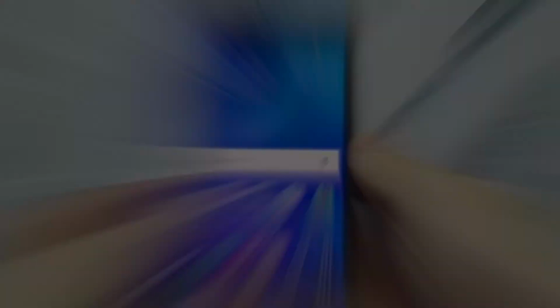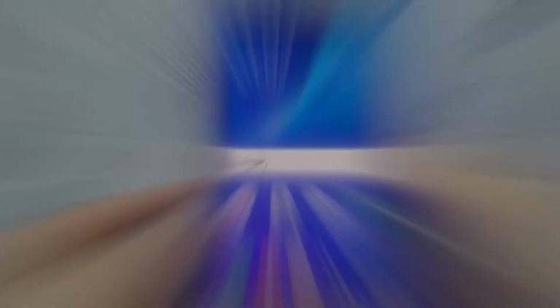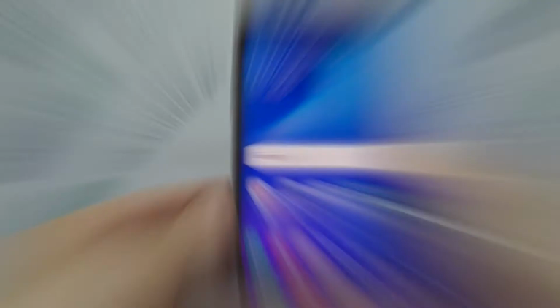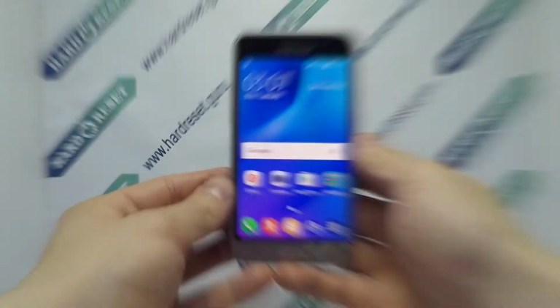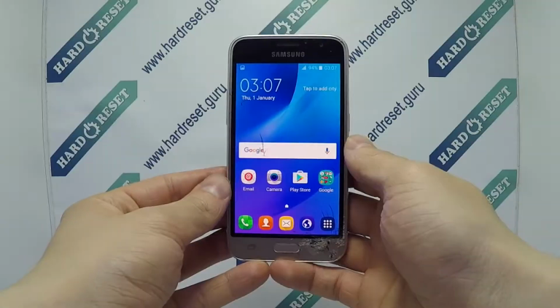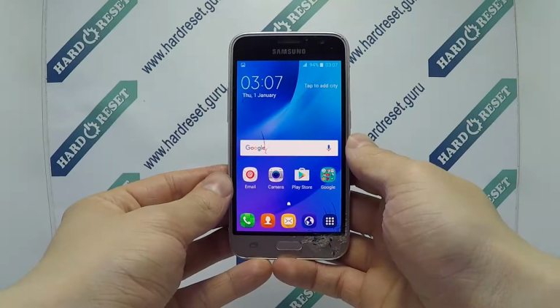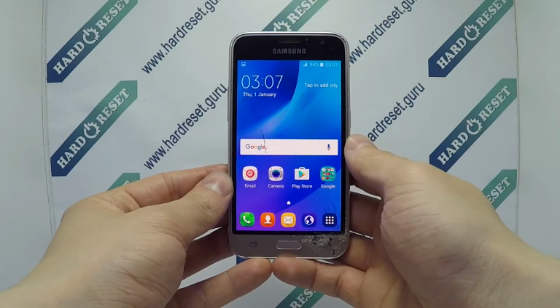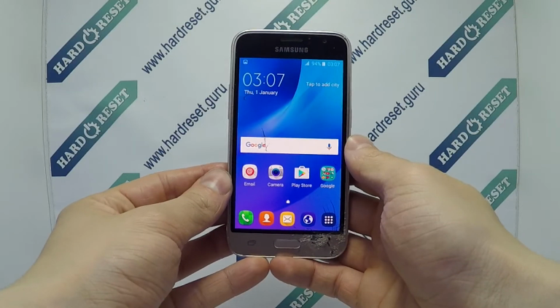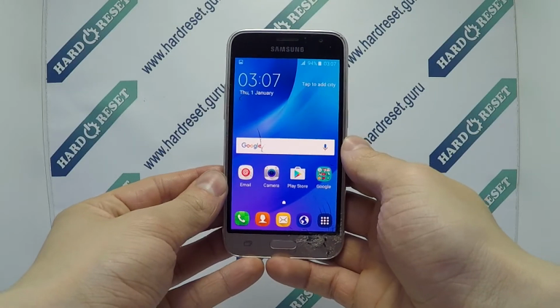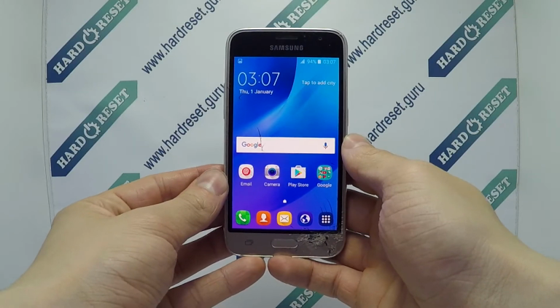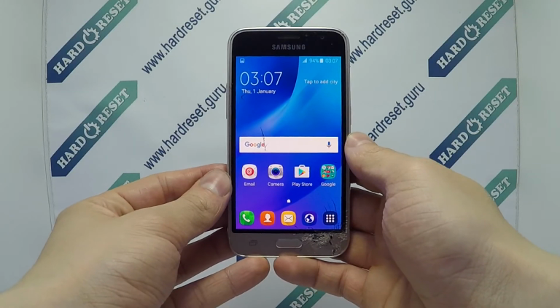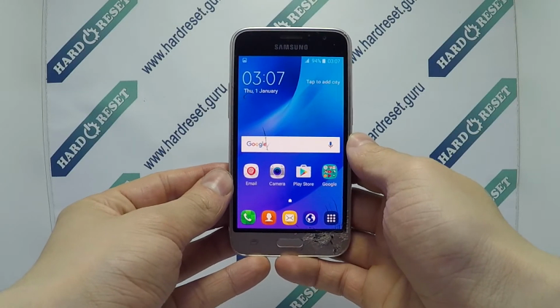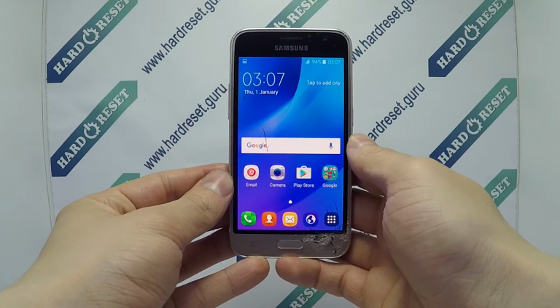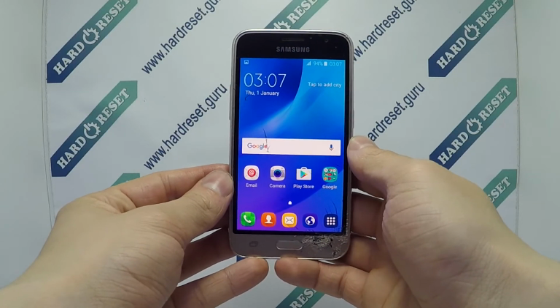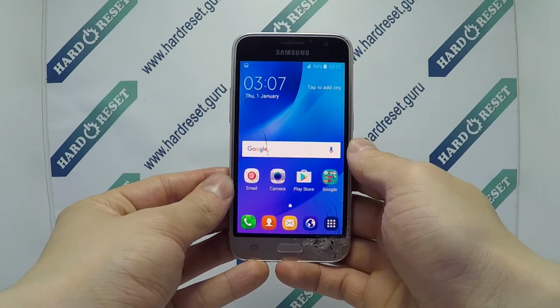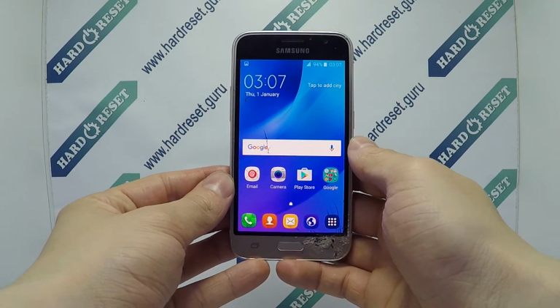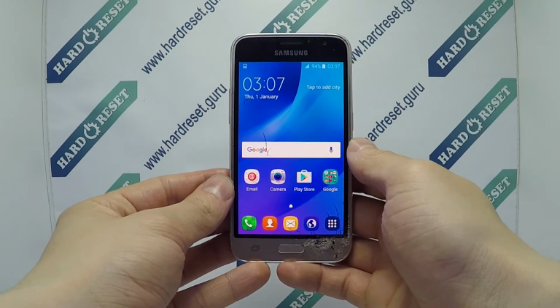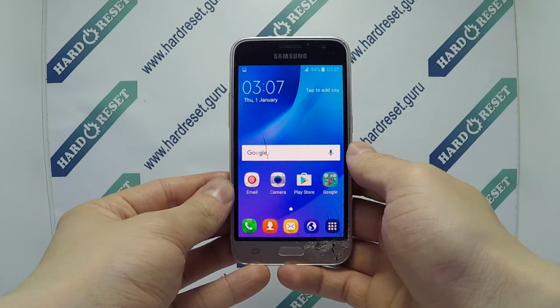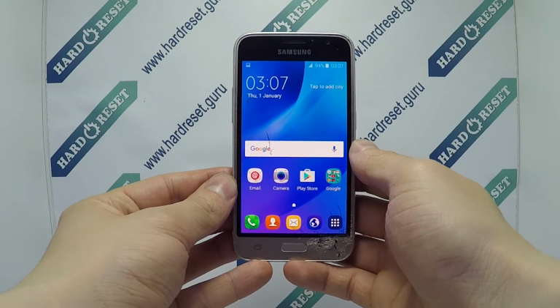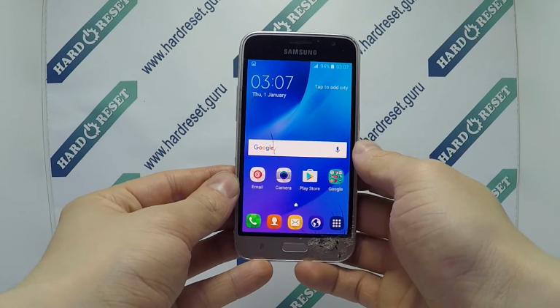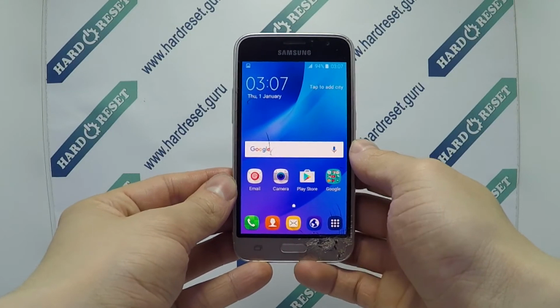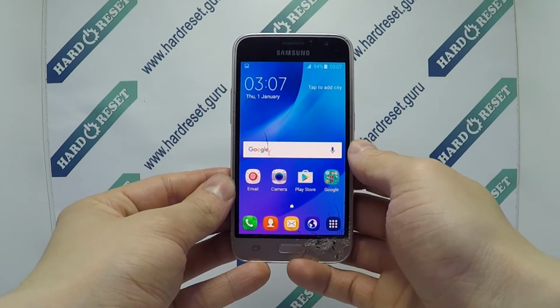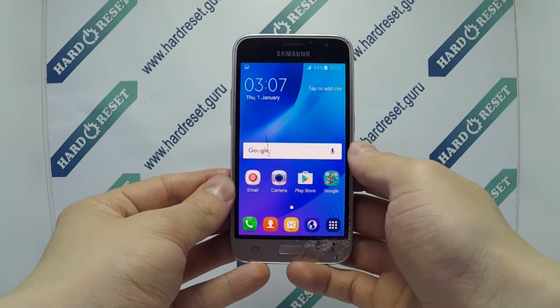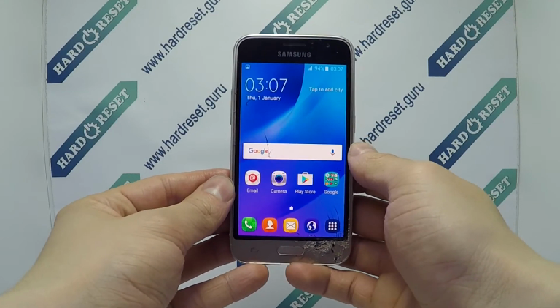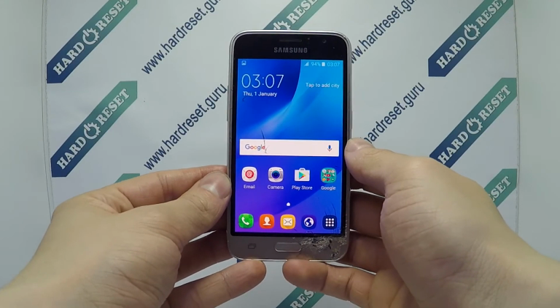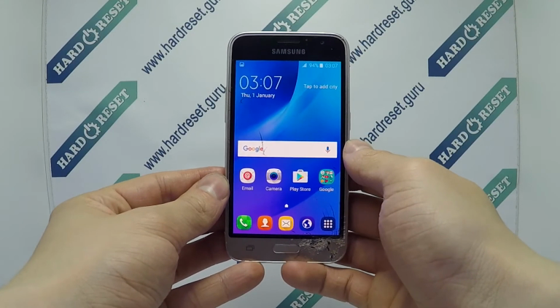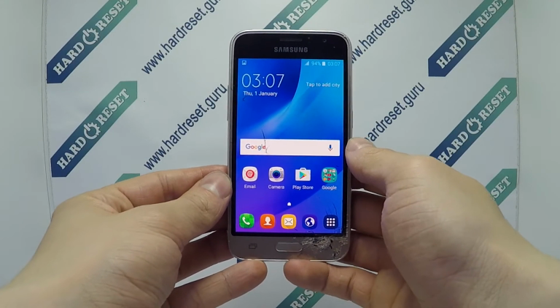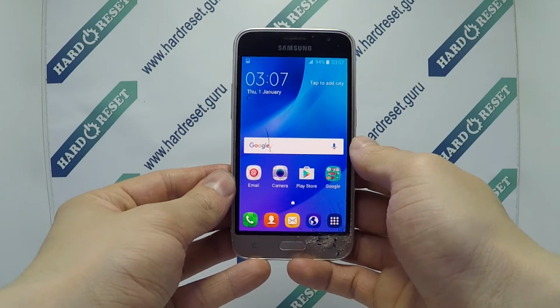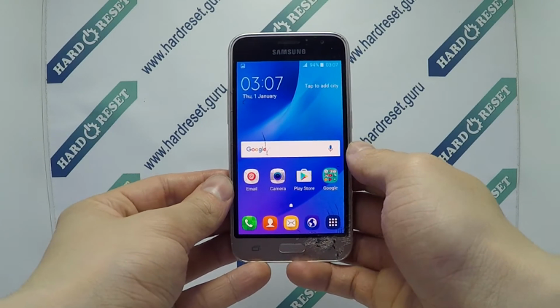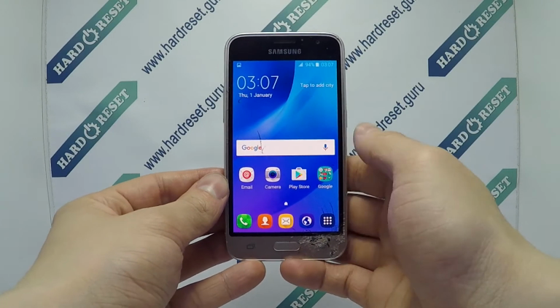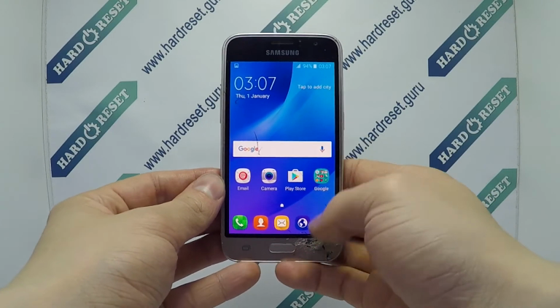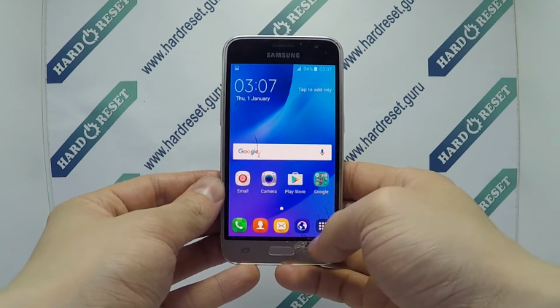Hello, I show you how to factory reset from the menu on Samsung Galaxy J1.